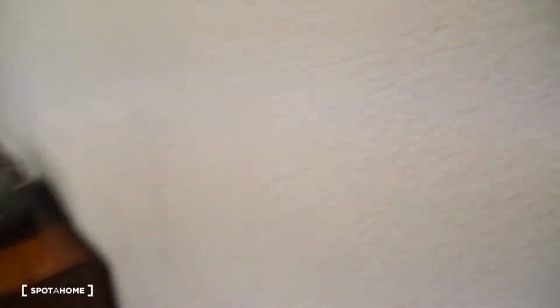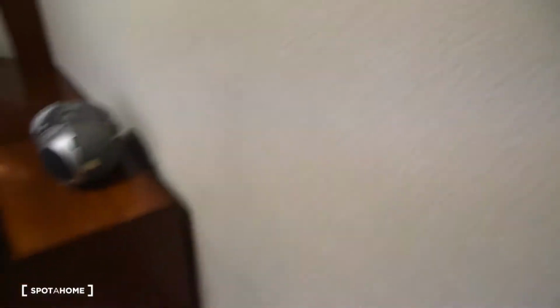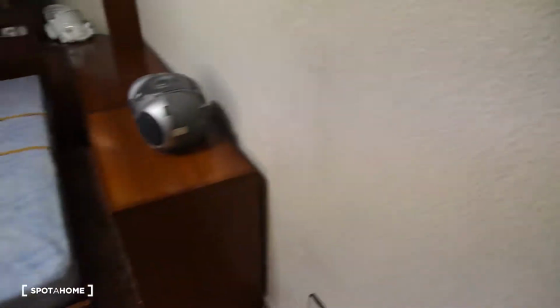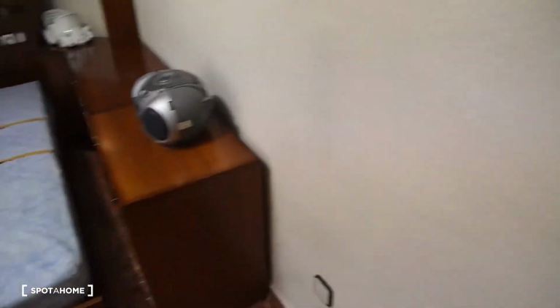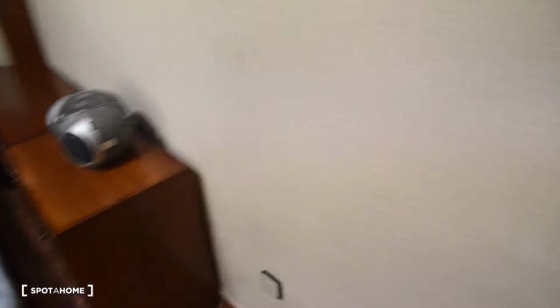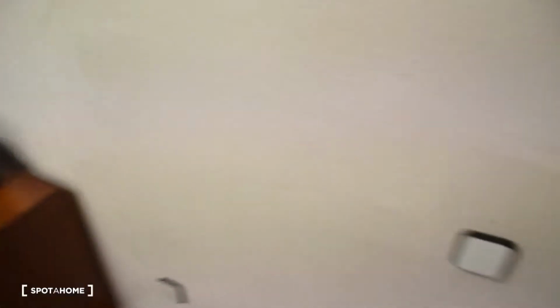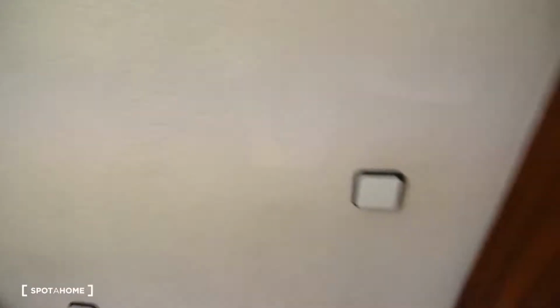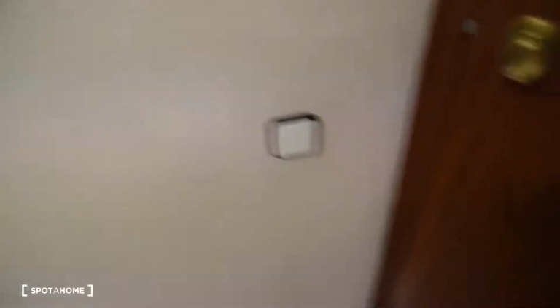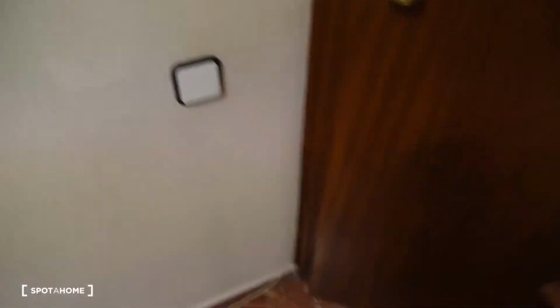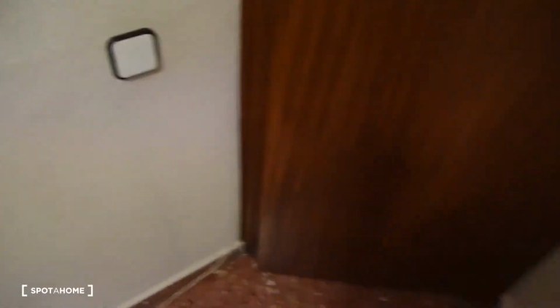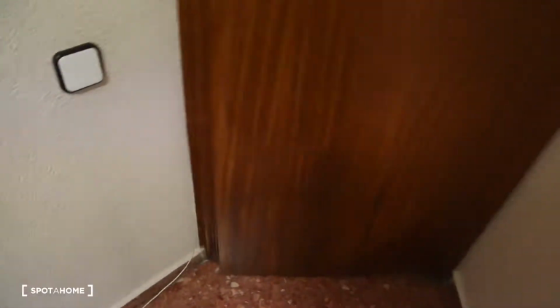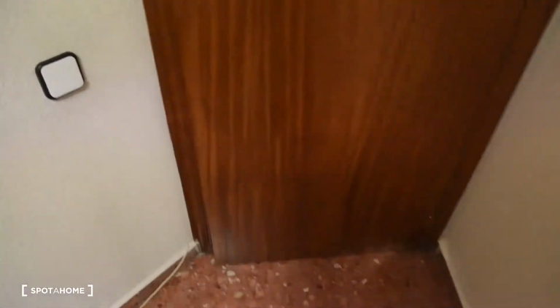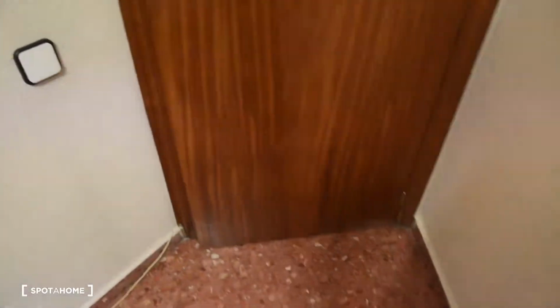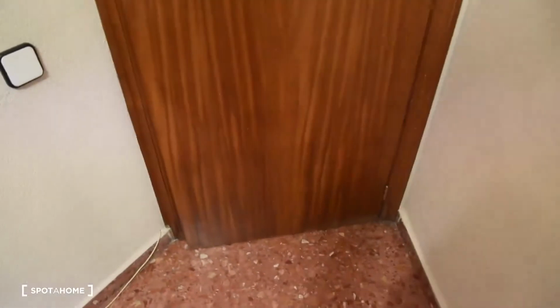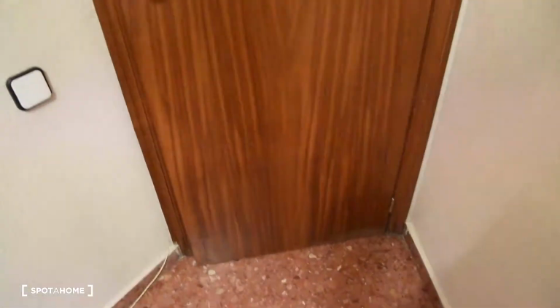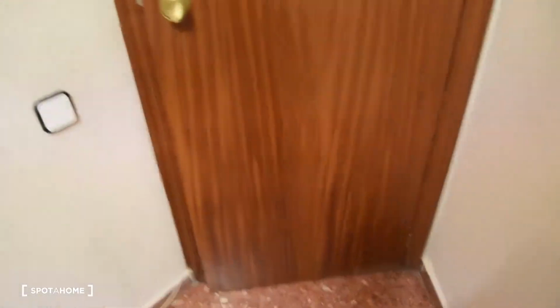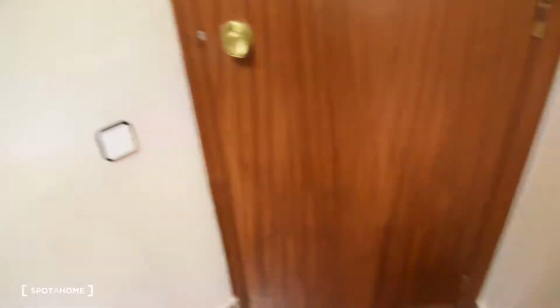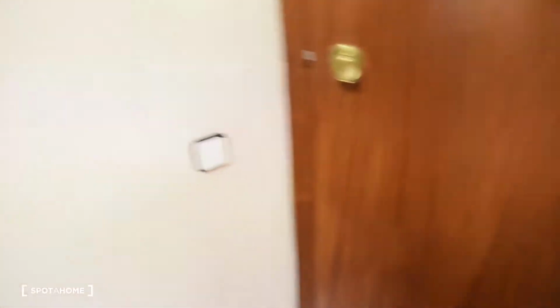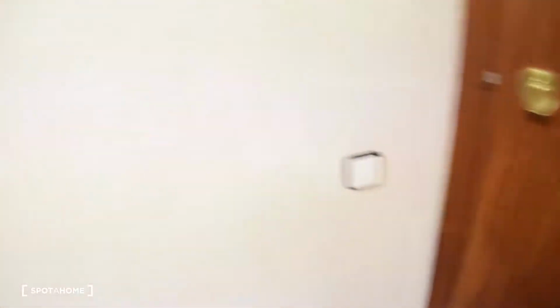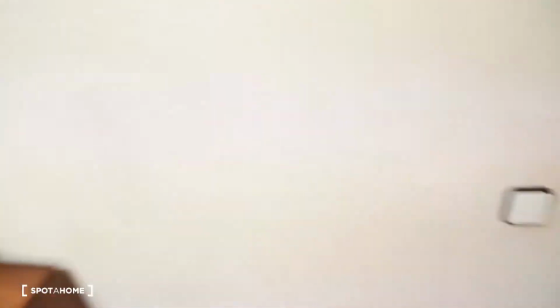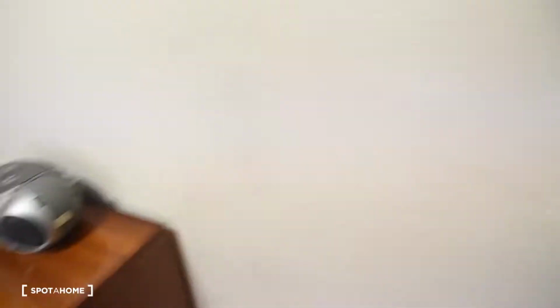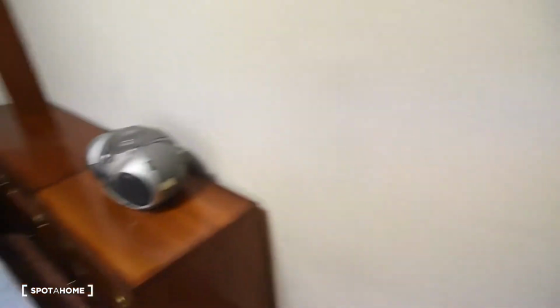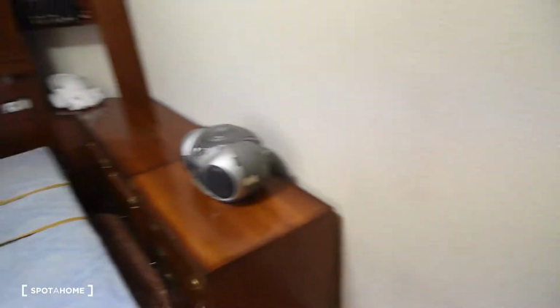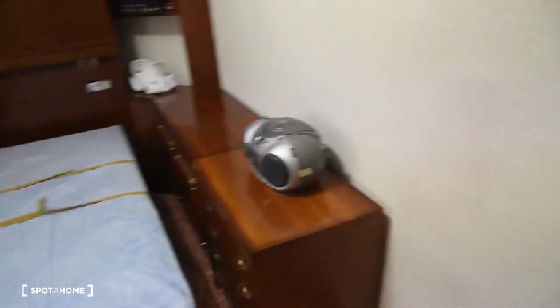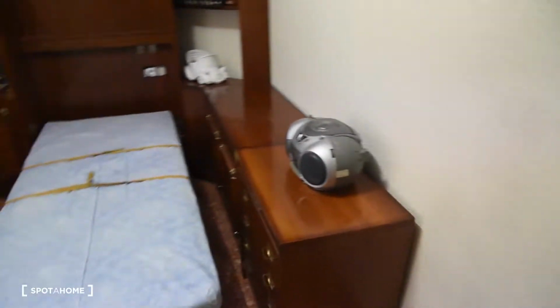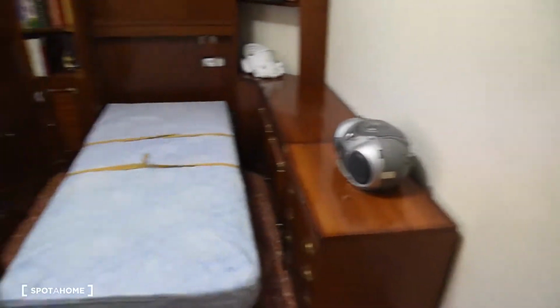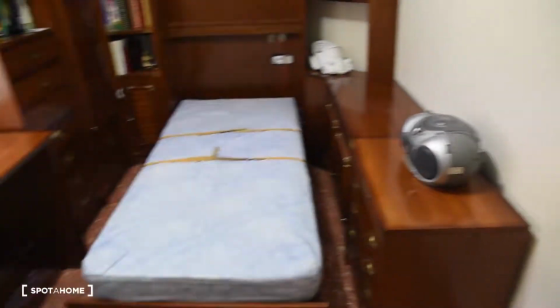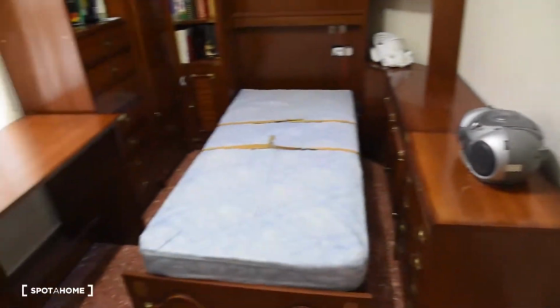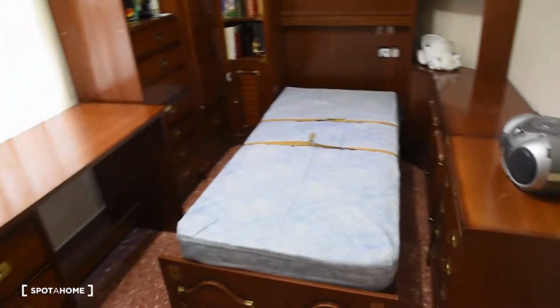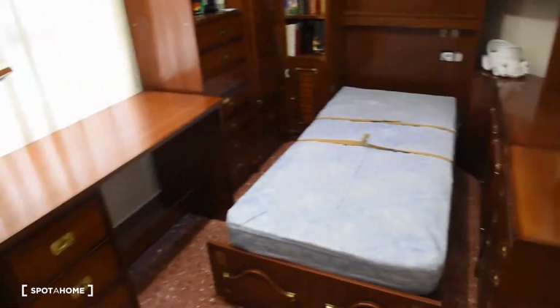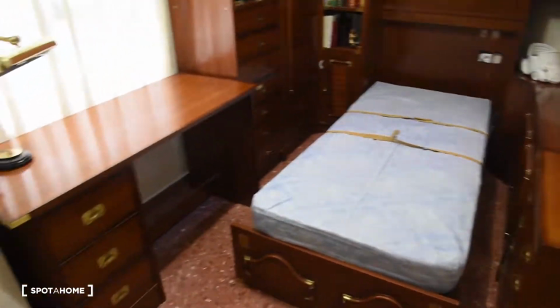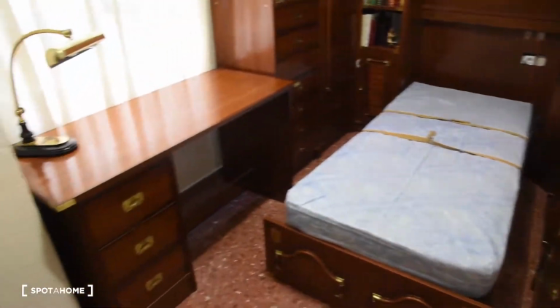So here's the entrance to the room. It's right next to the entrance to the apartment.